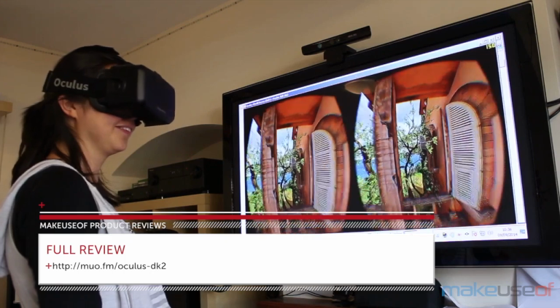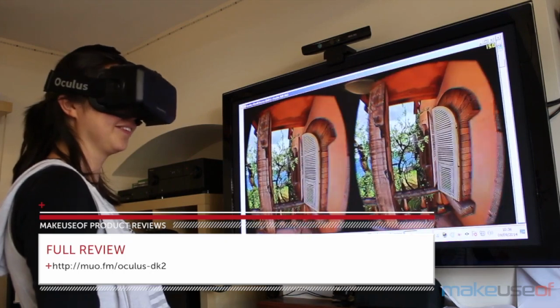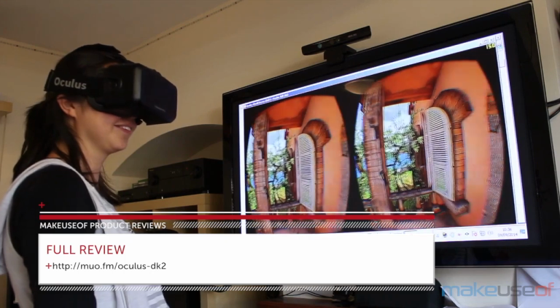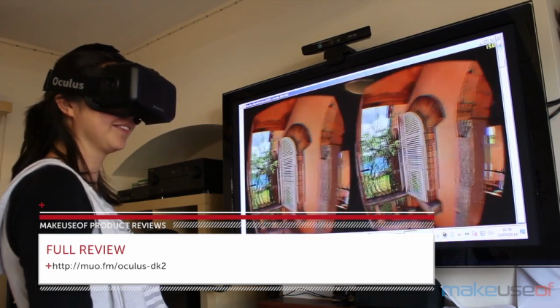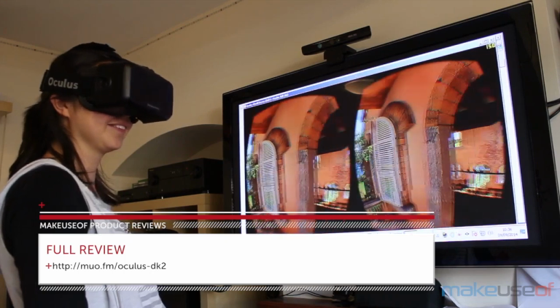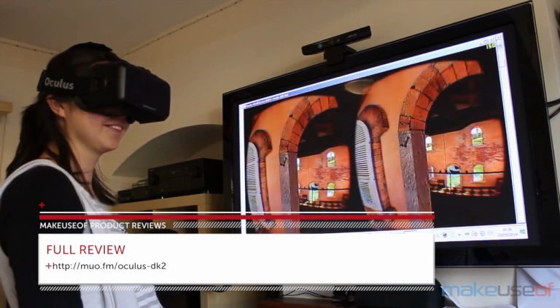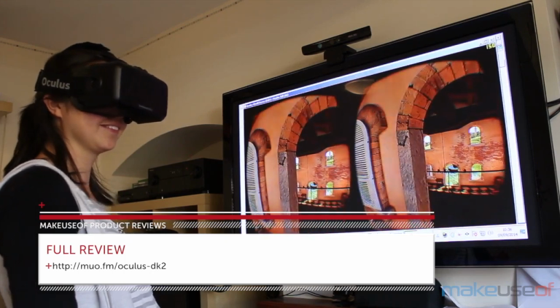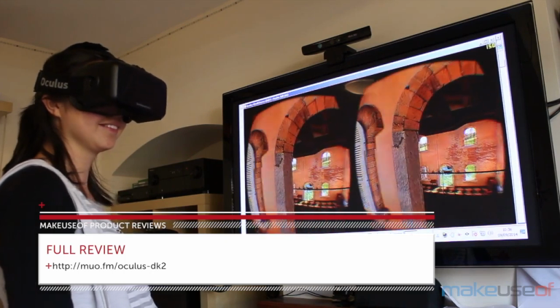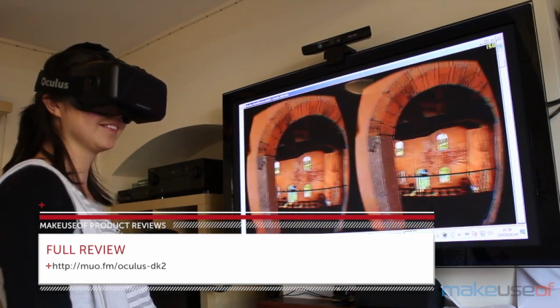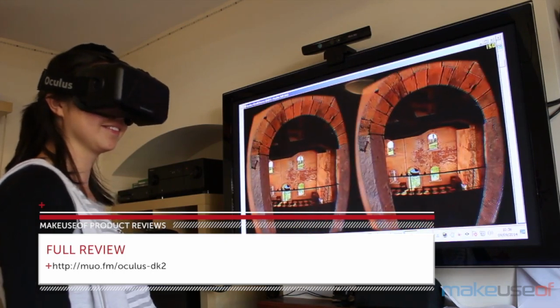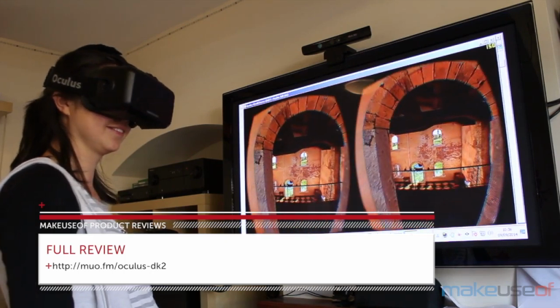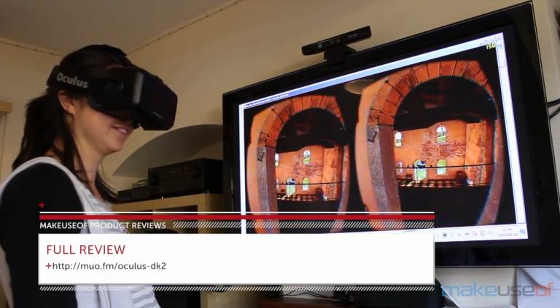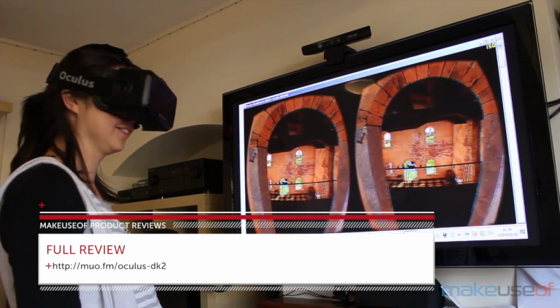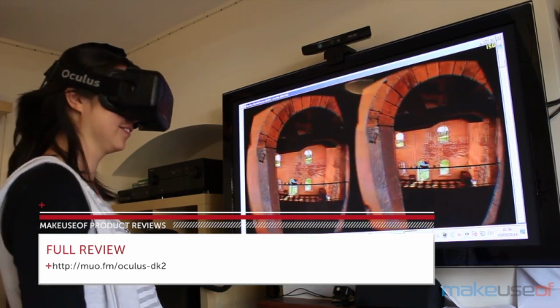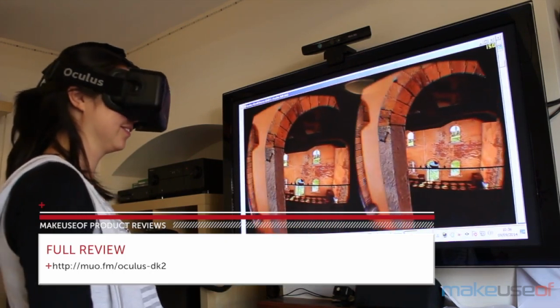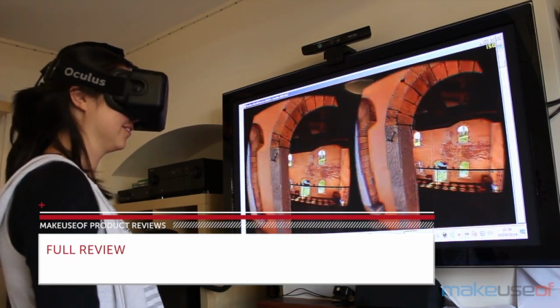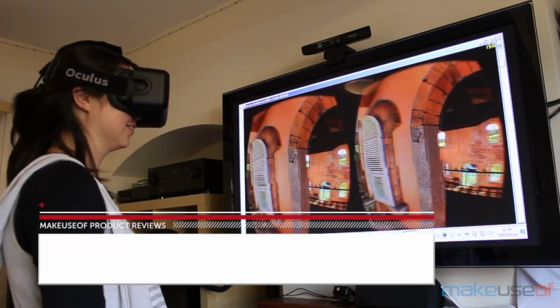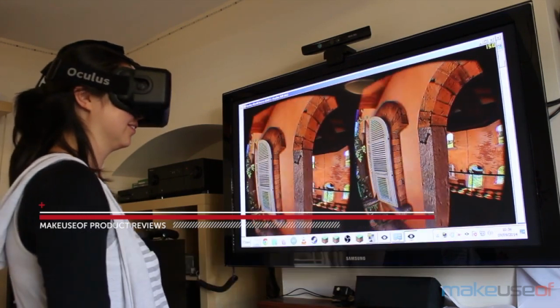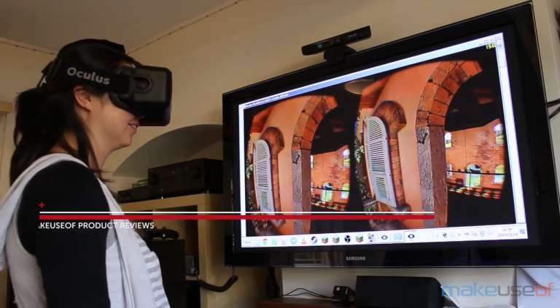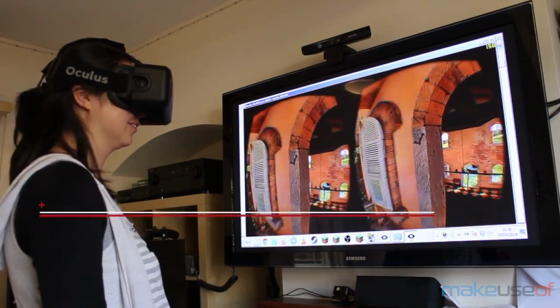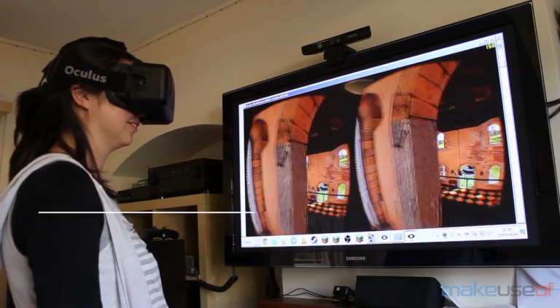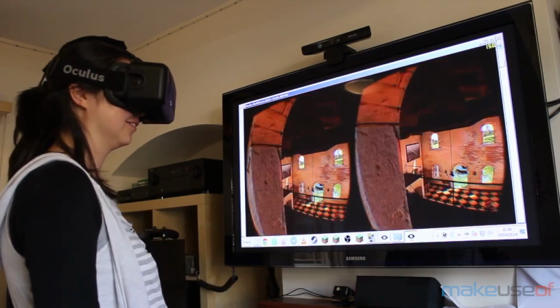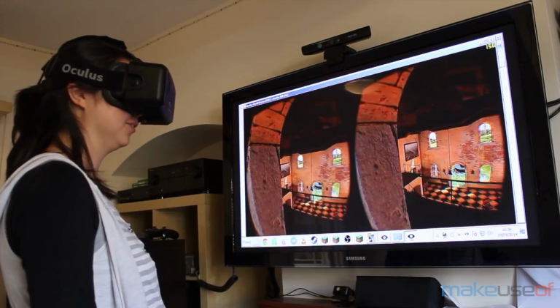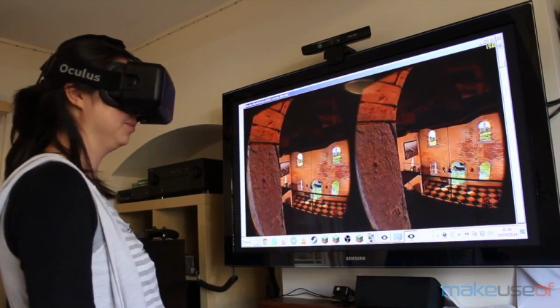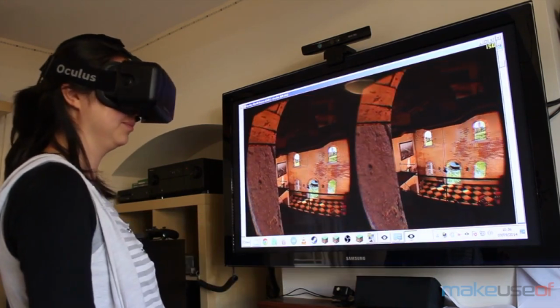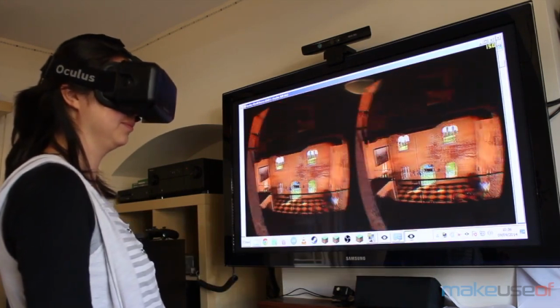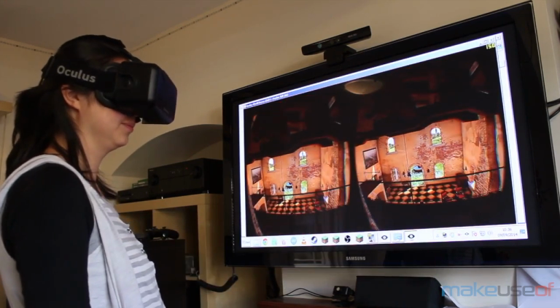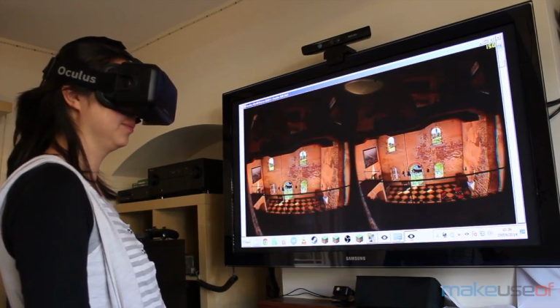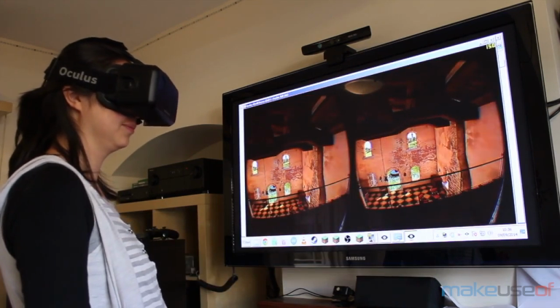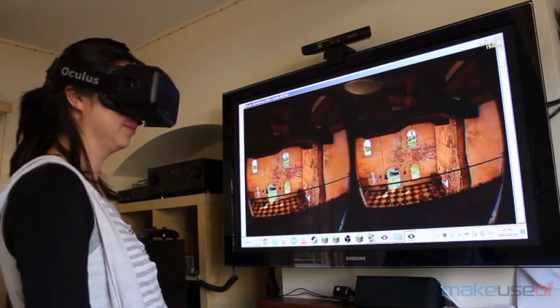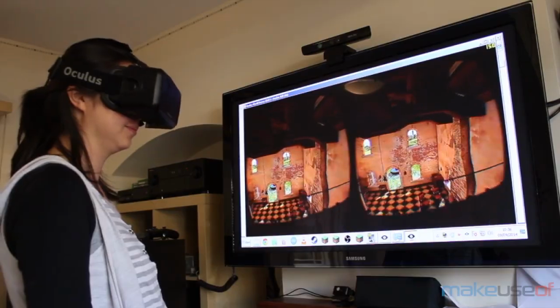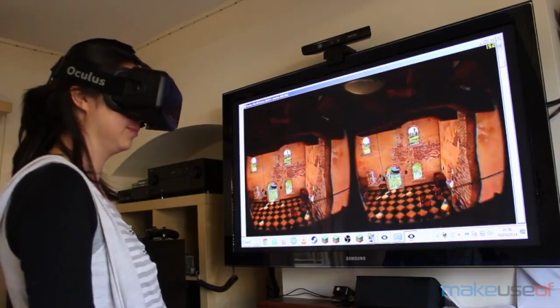Now if you'll excuse me, I'll be heading back to Minecraft to extend my castle with a new sunroom.